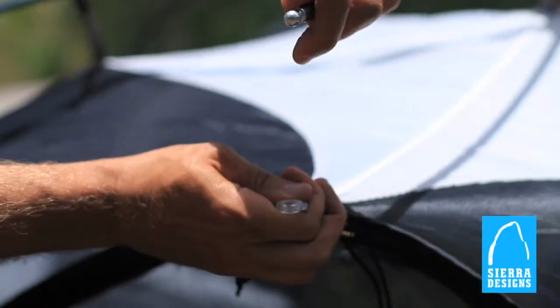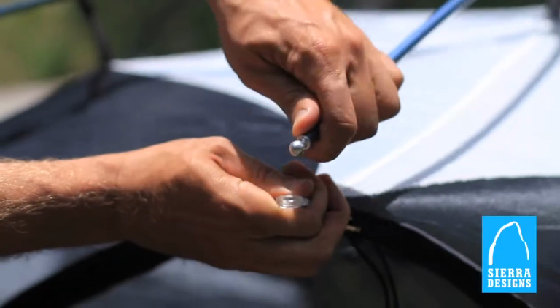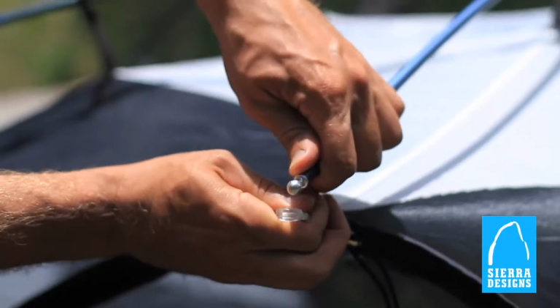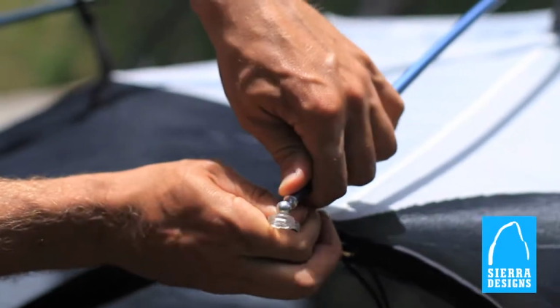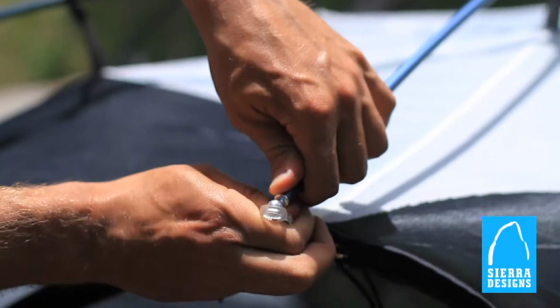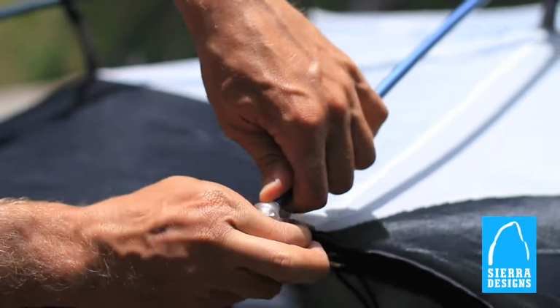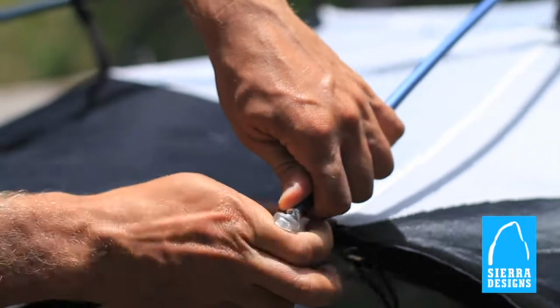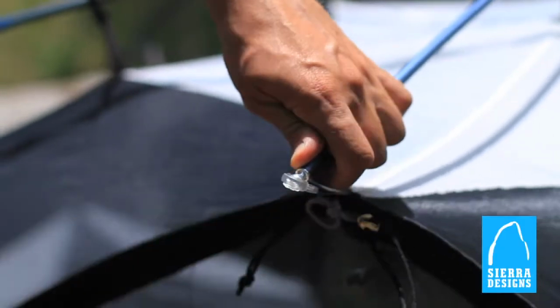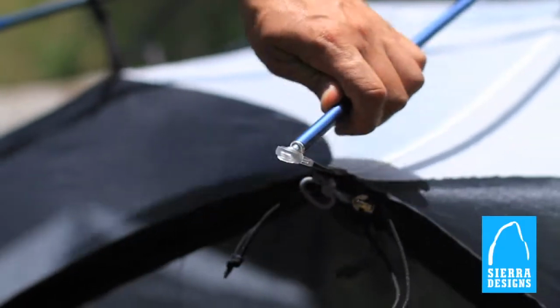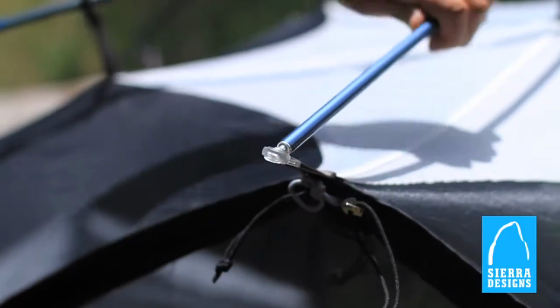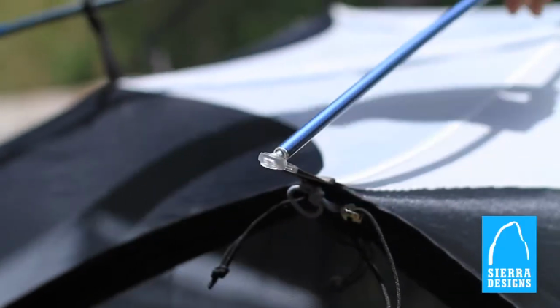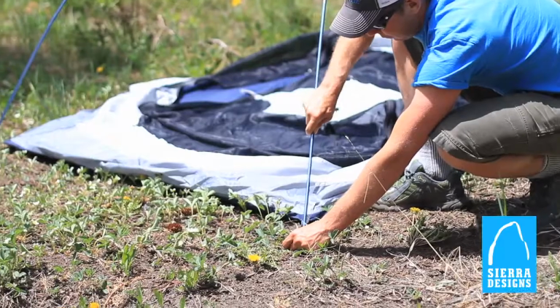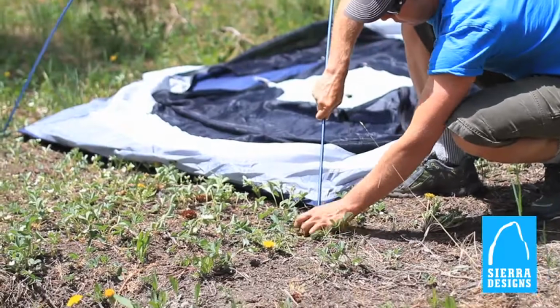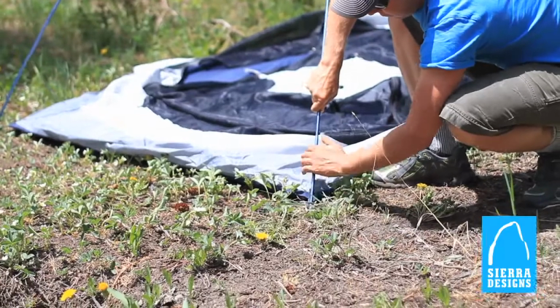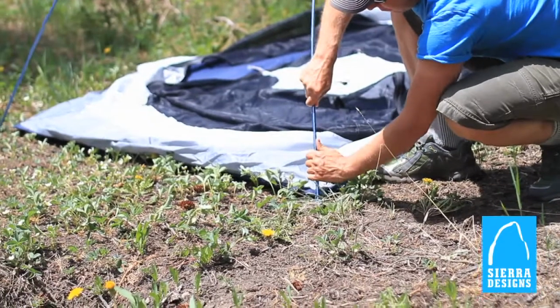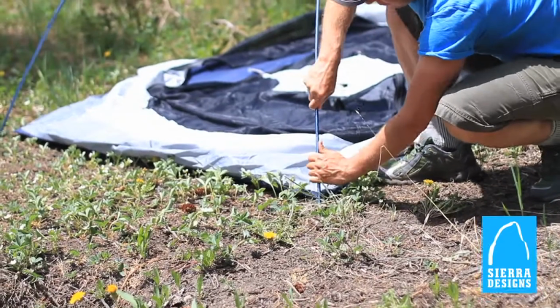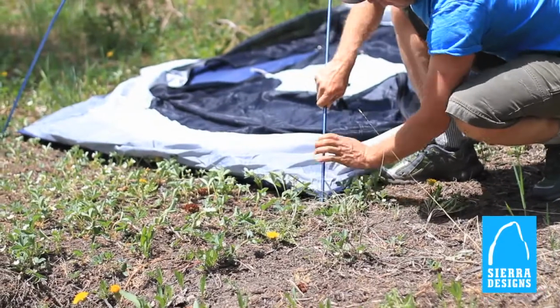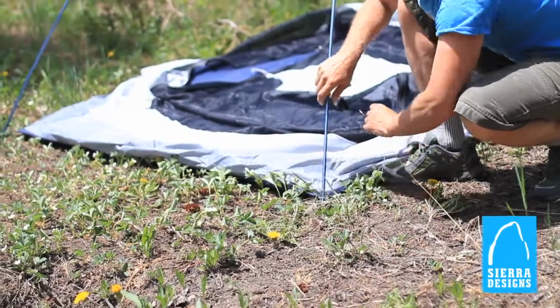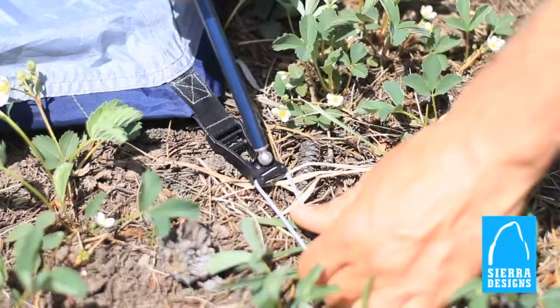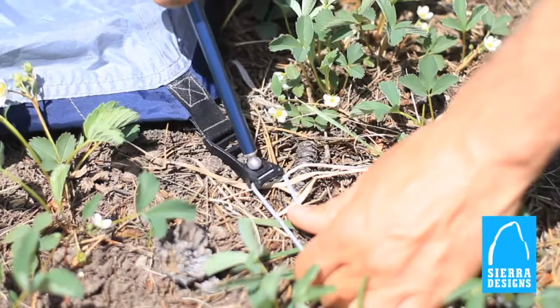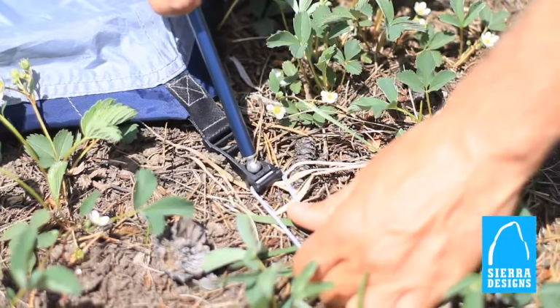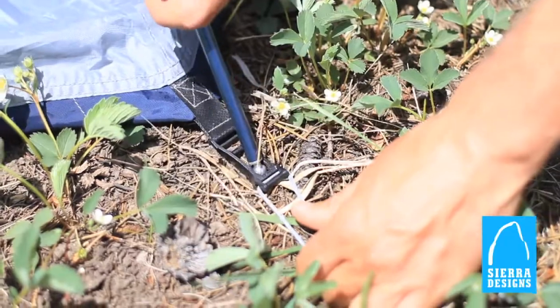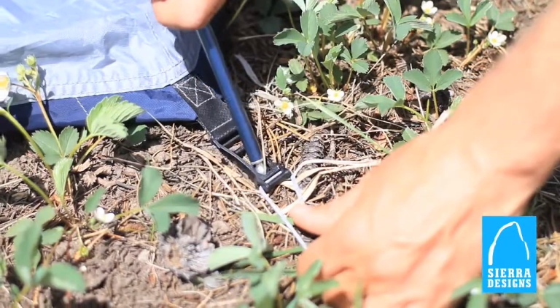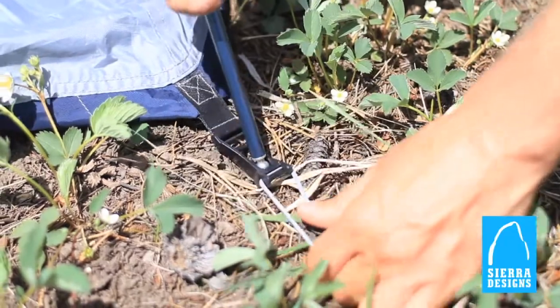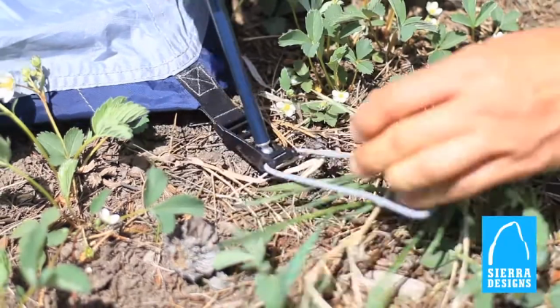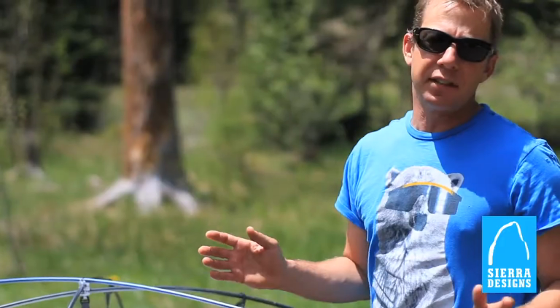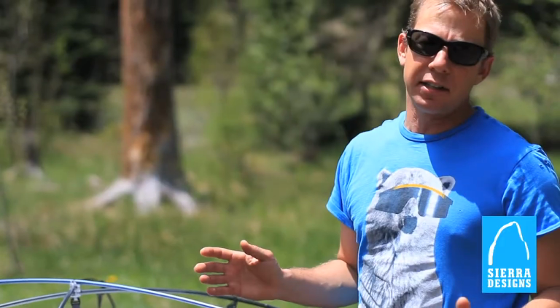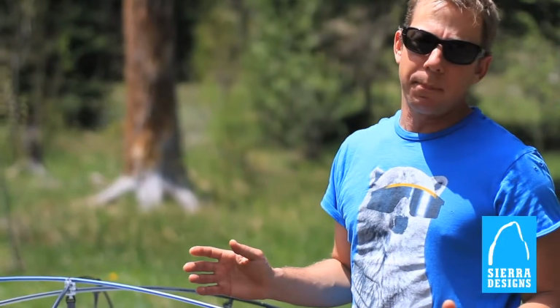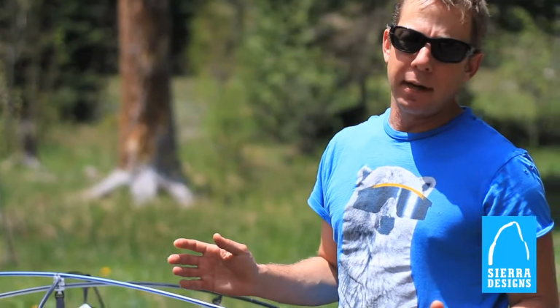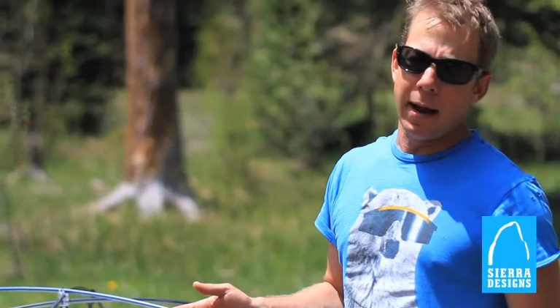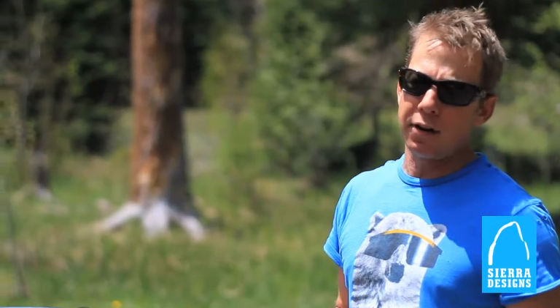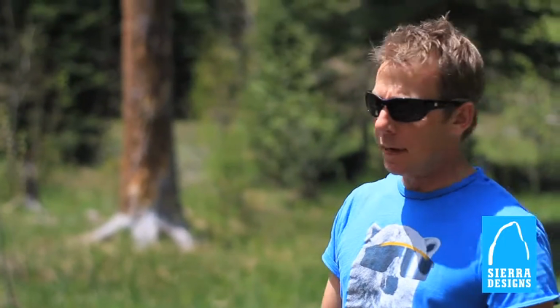Setup is easy. With Jake's feet, swift clips, H and C clips, and ball cap connectors, you'll have this tent up in a matter of minutes.